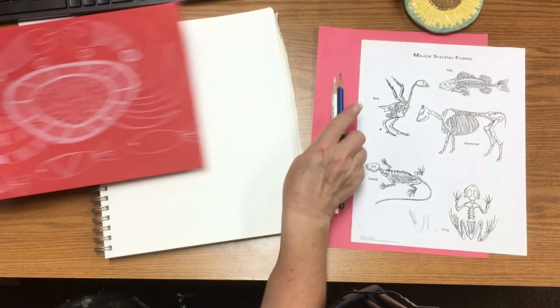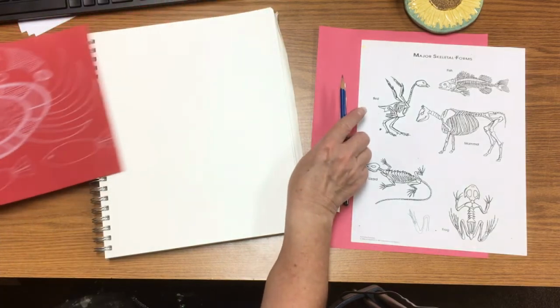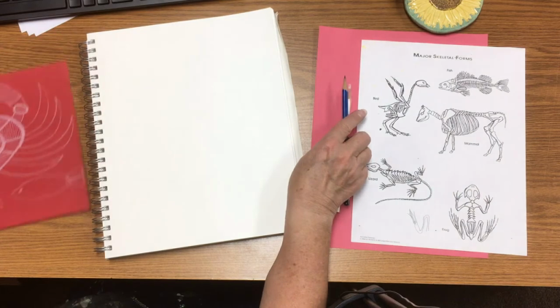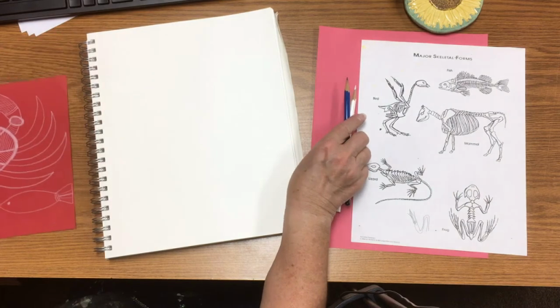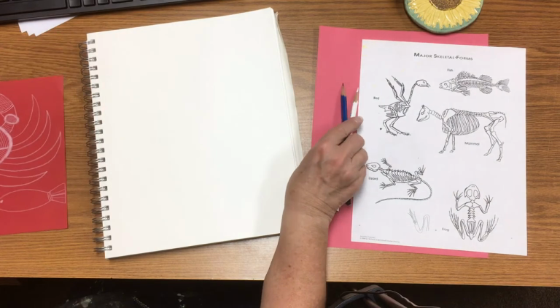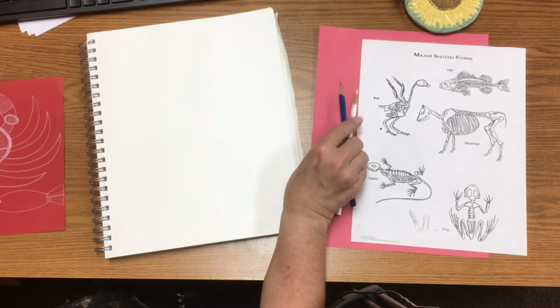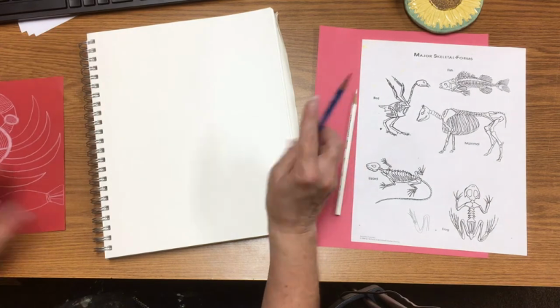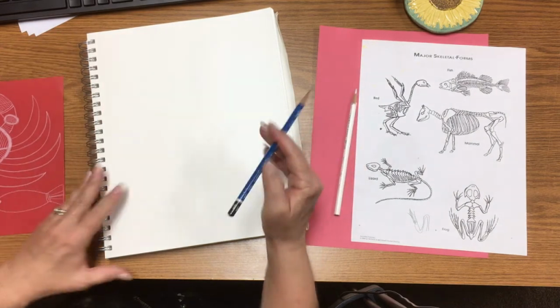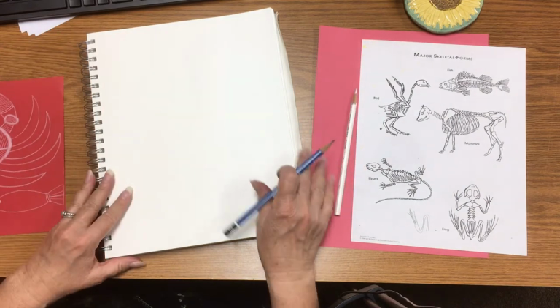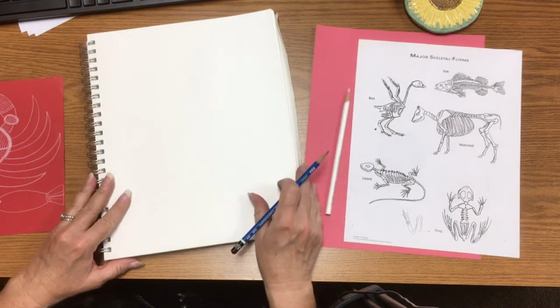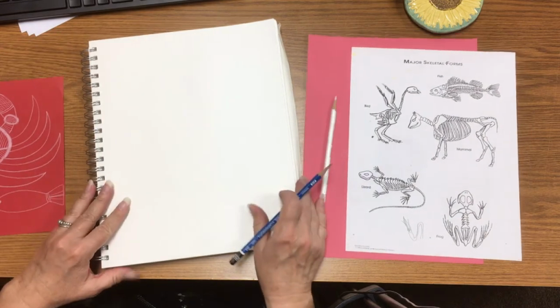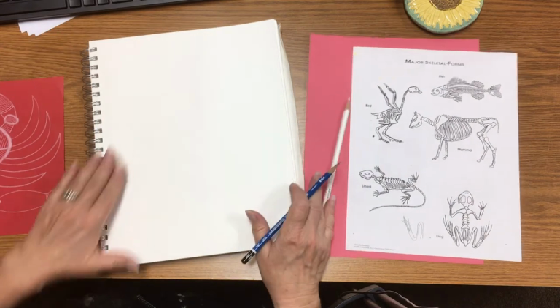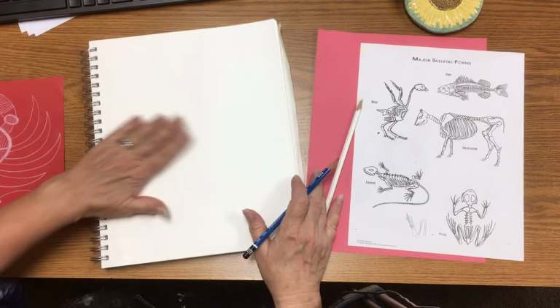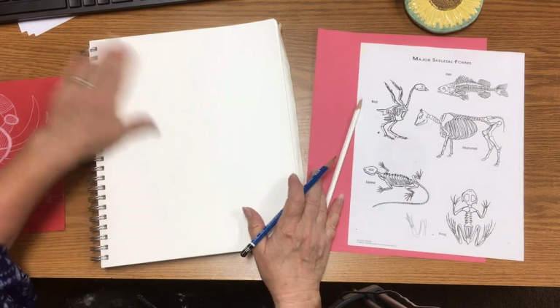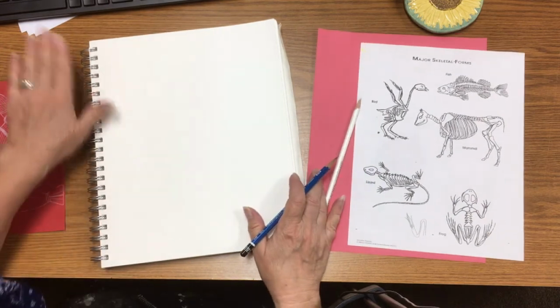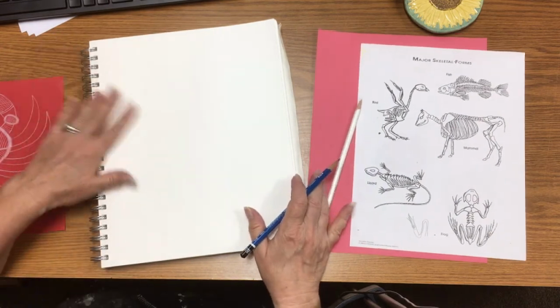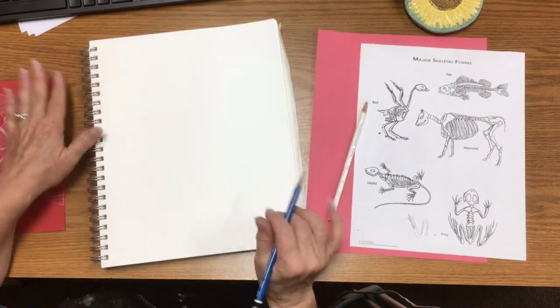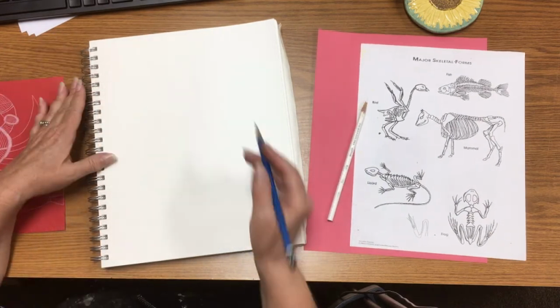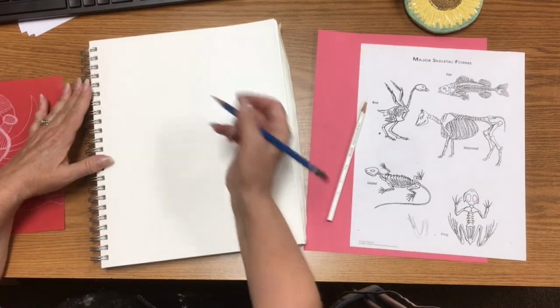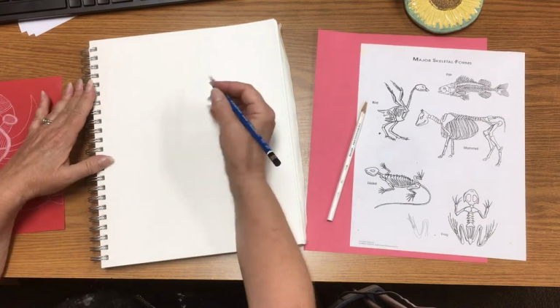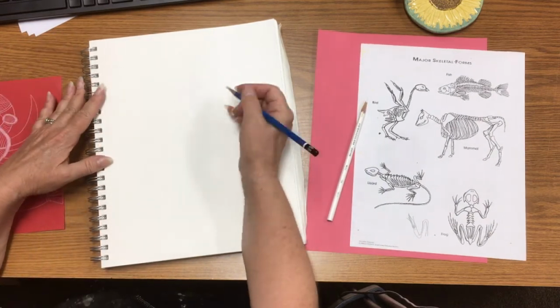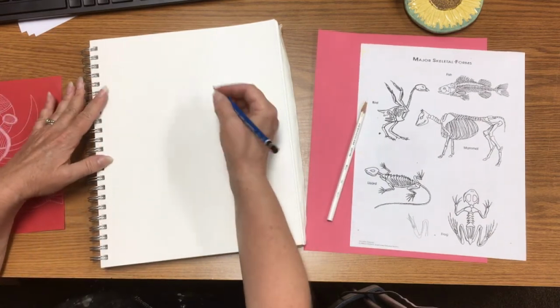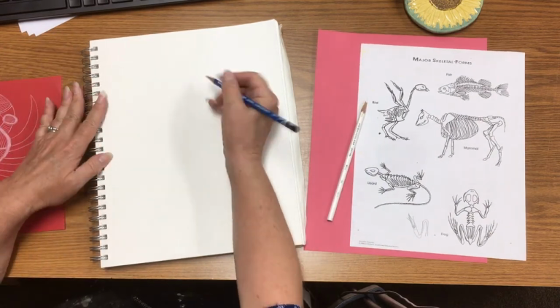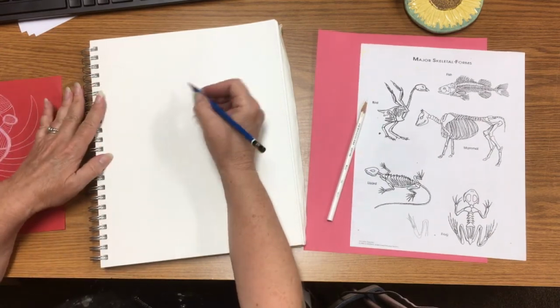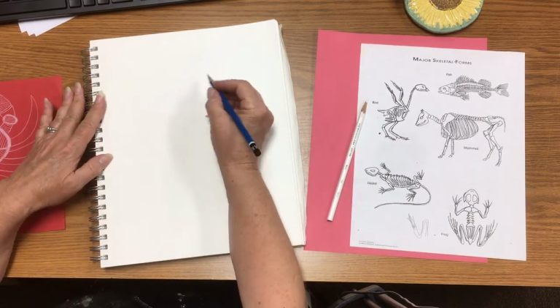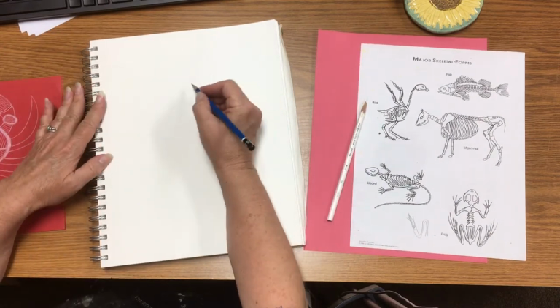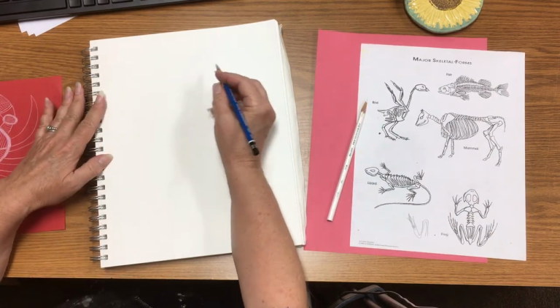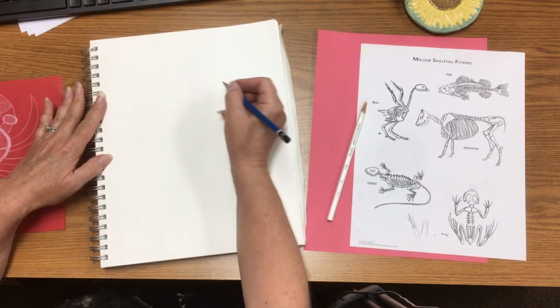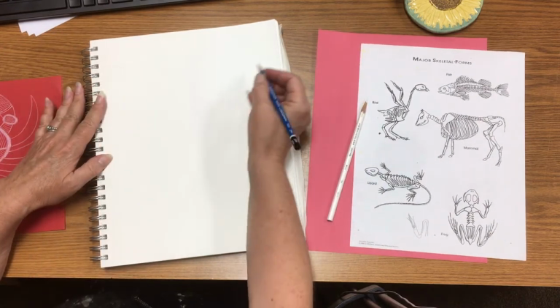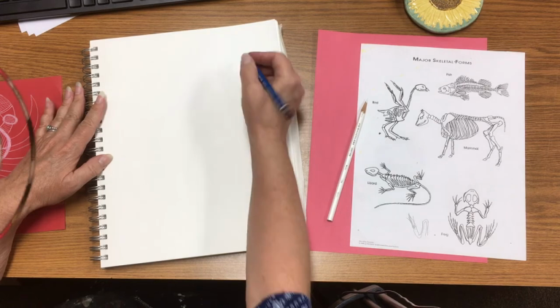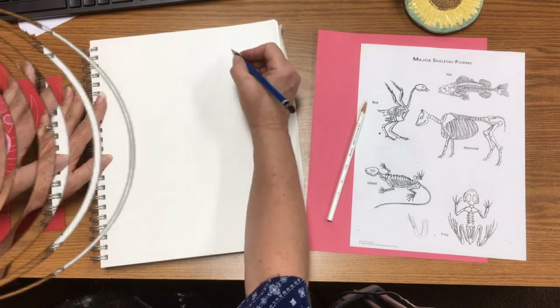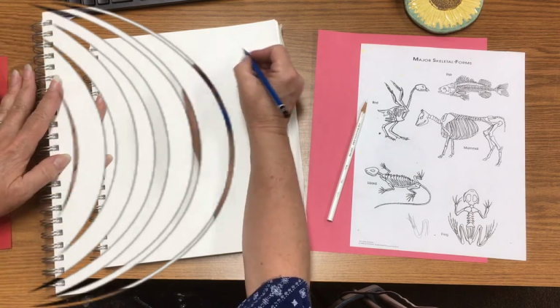The first thing I want to do in my sketchbook is practice drawing my crab.